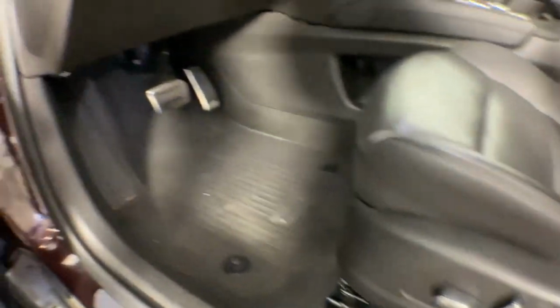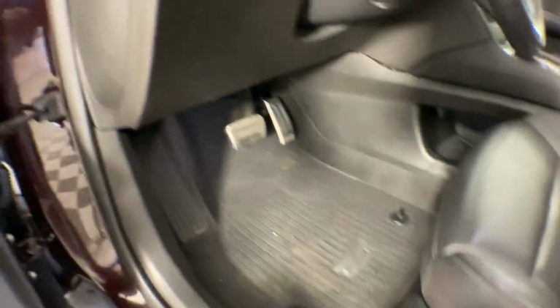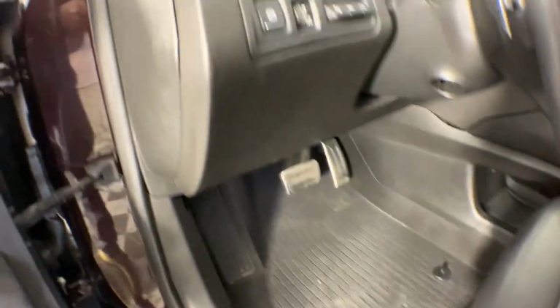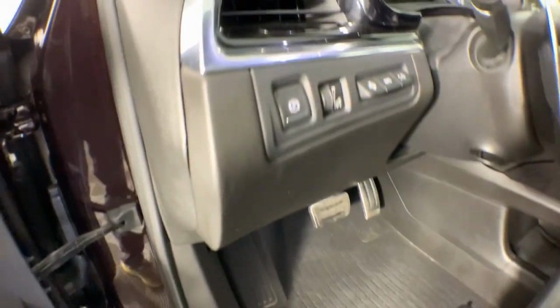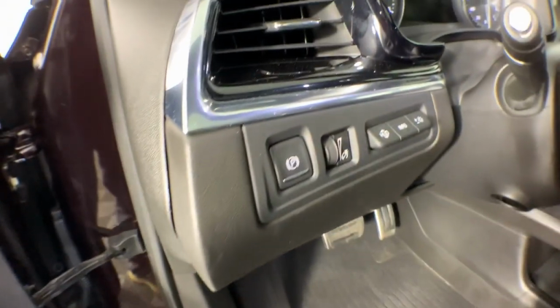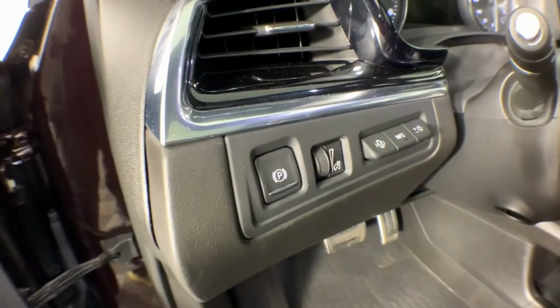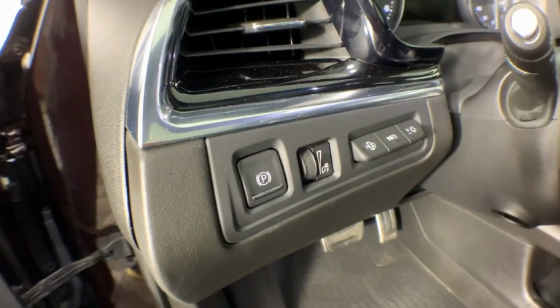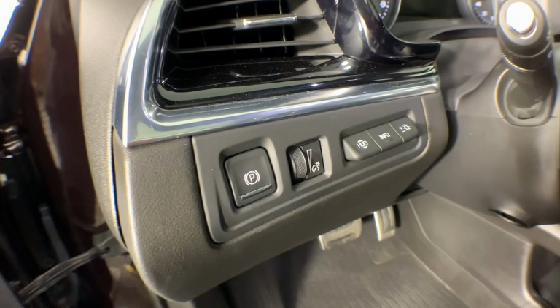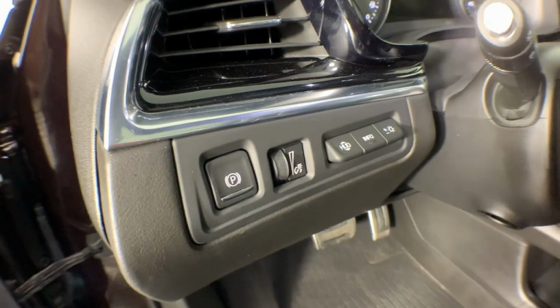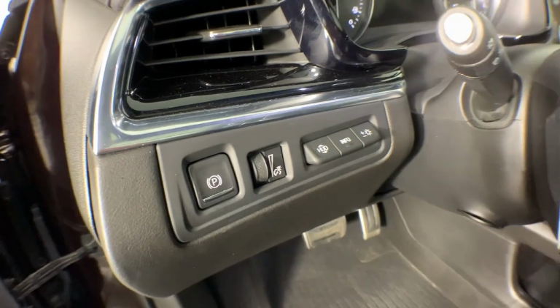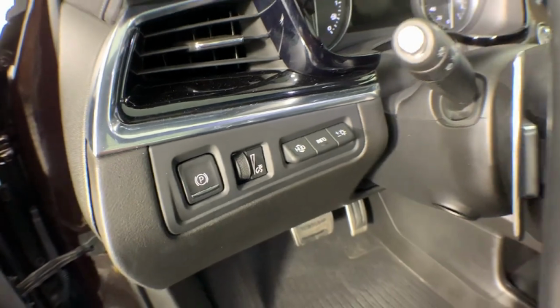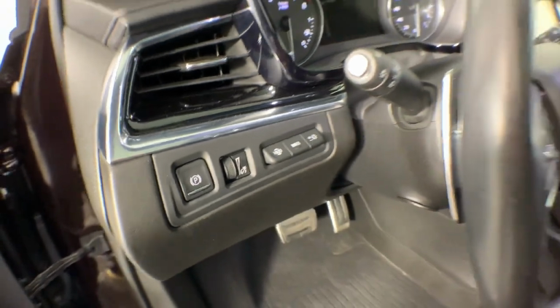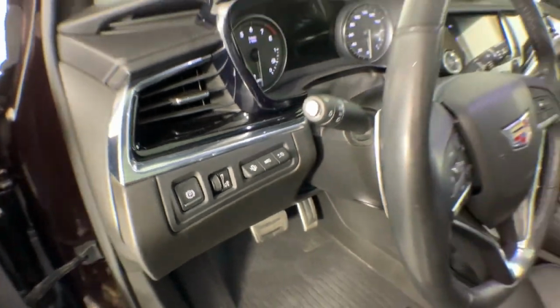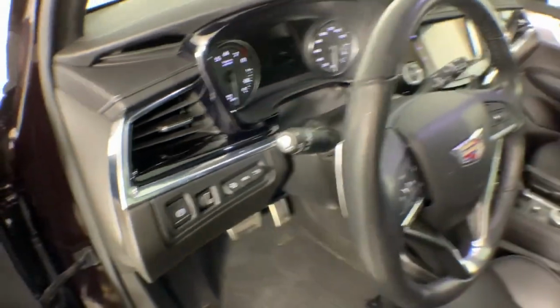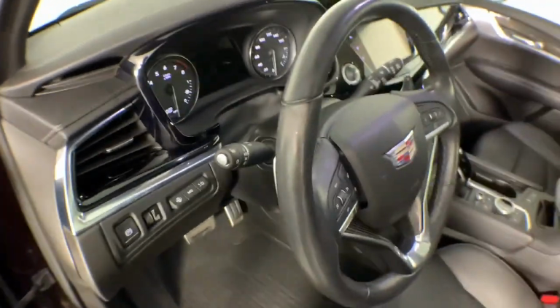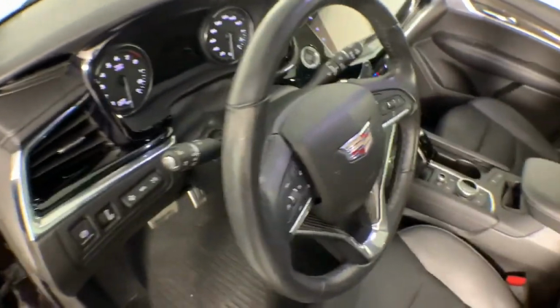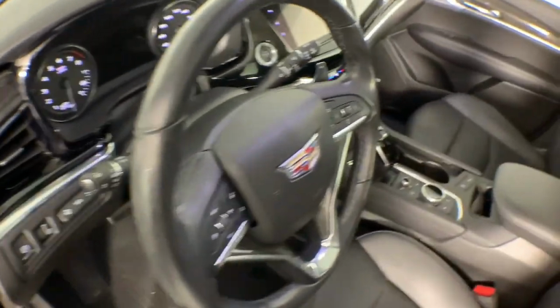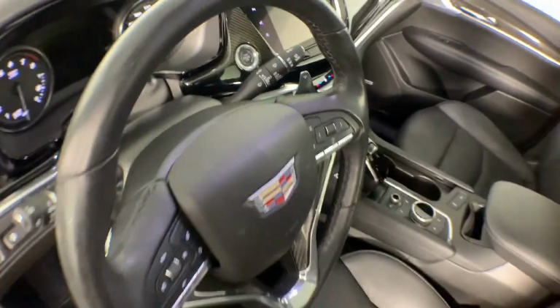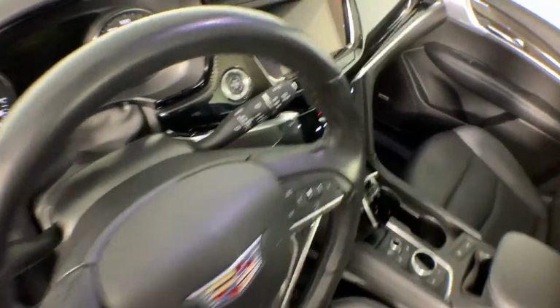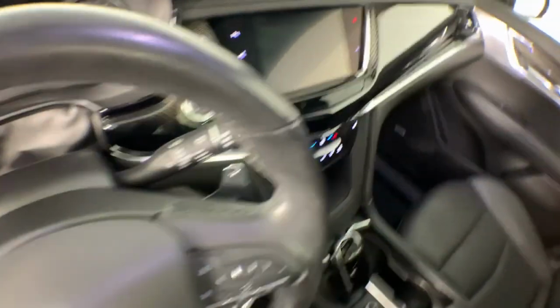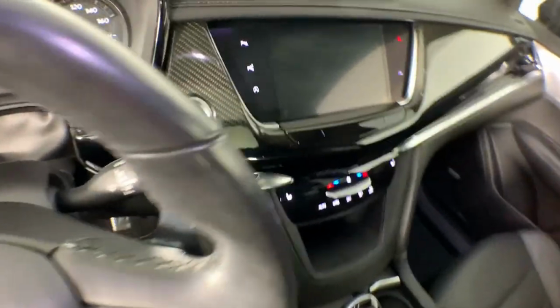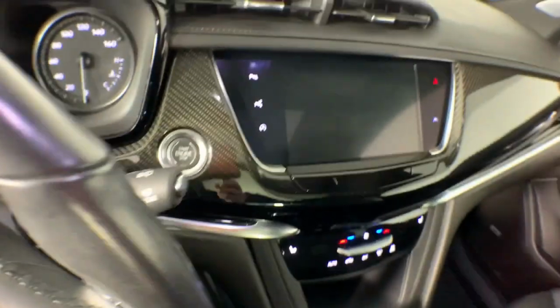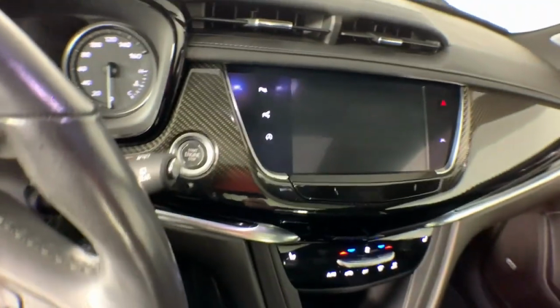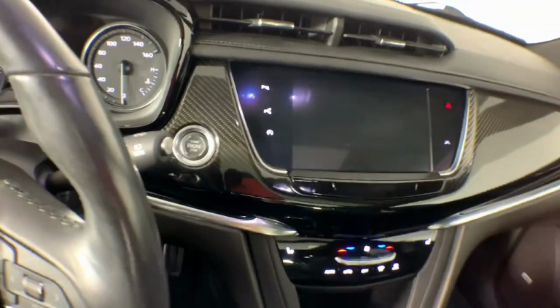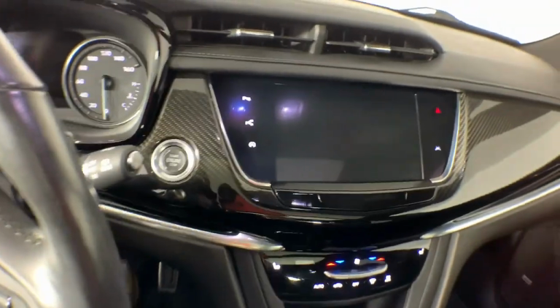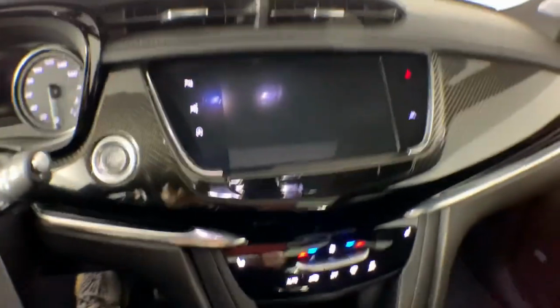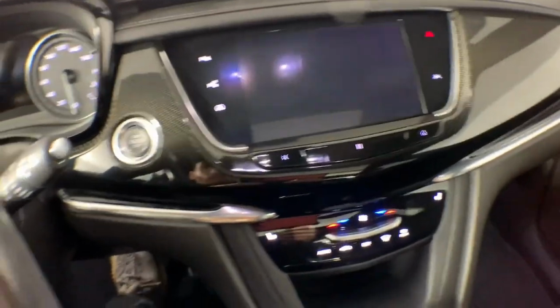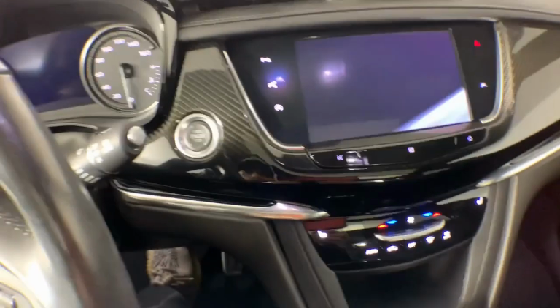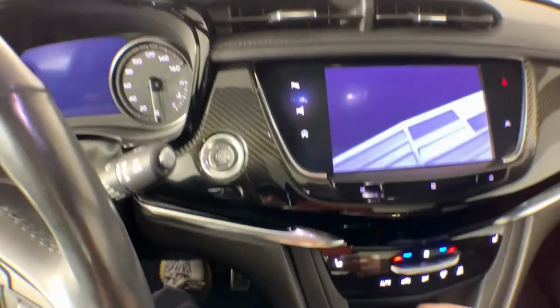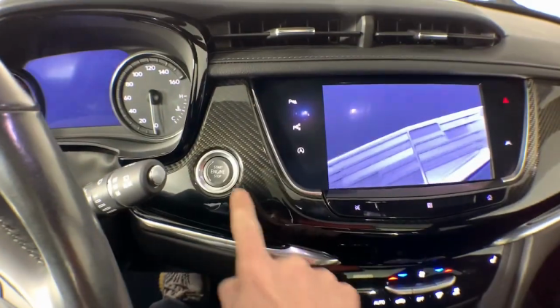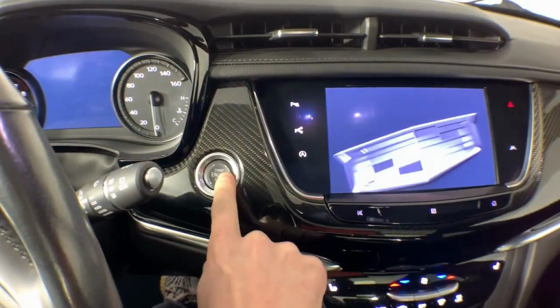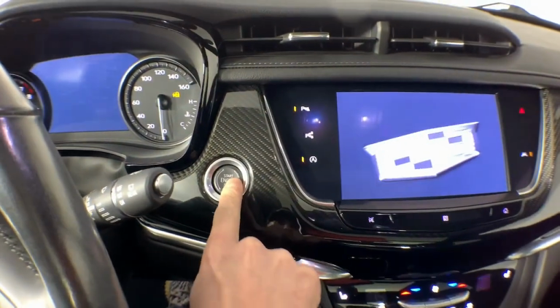Explore your world in distinctive luxury in this stylish XT6. Come in for a test drive — our team will make it the best part of your day.